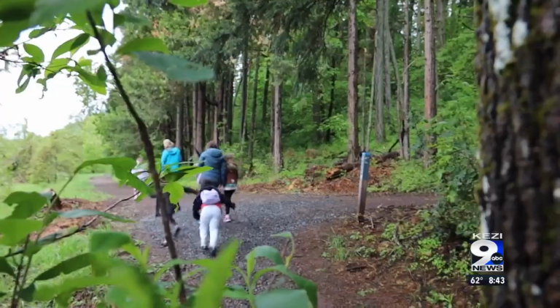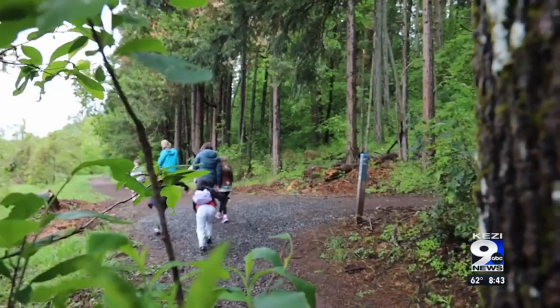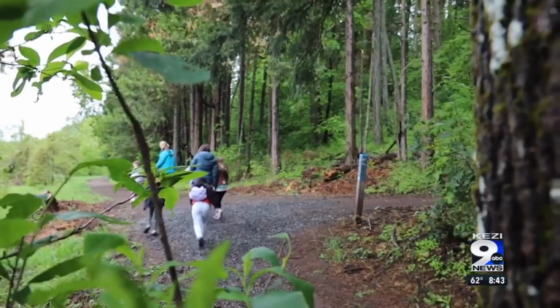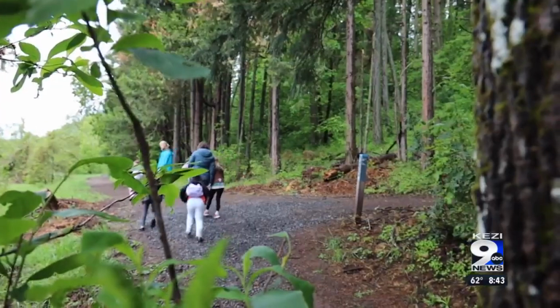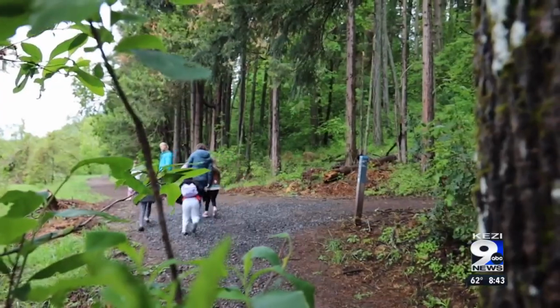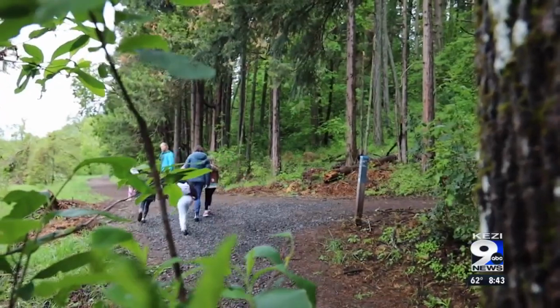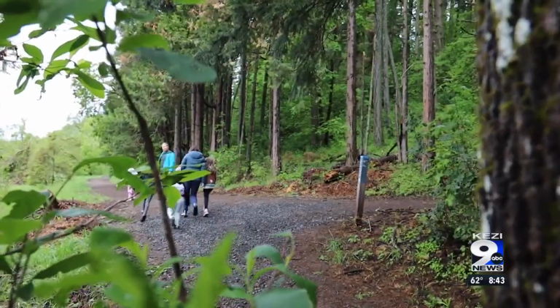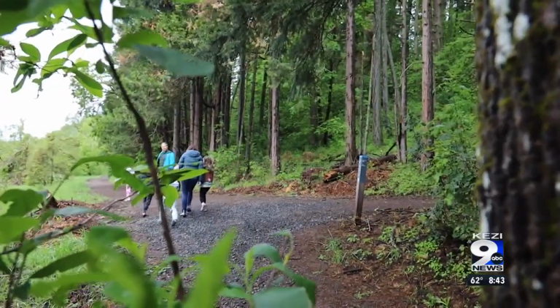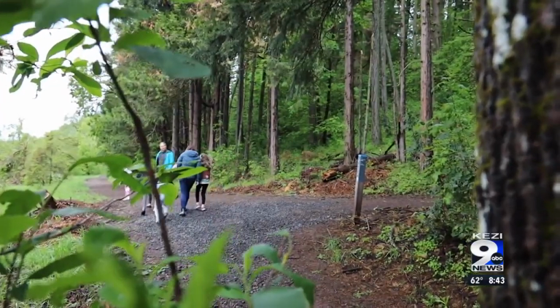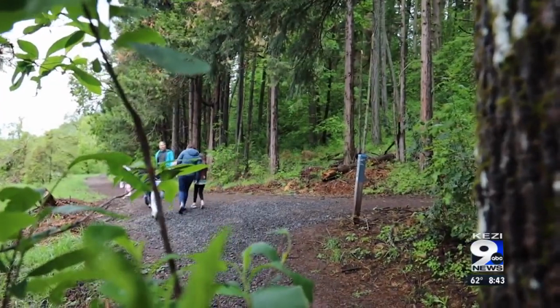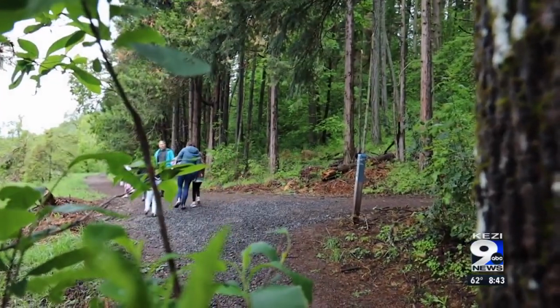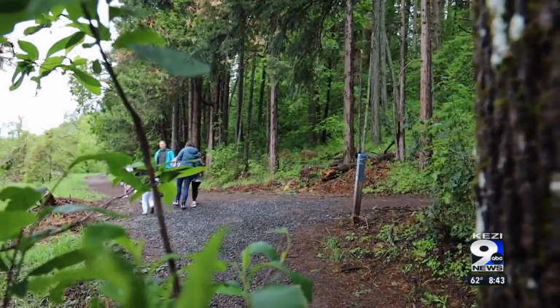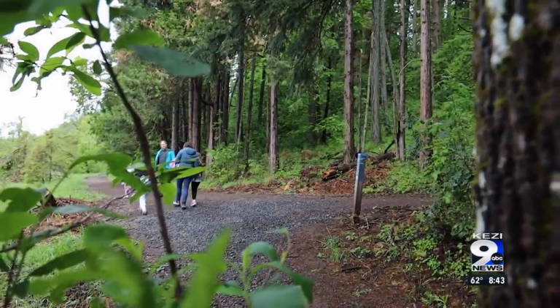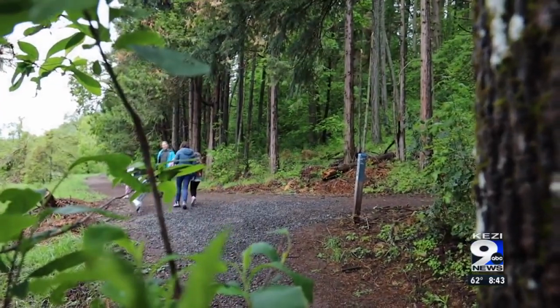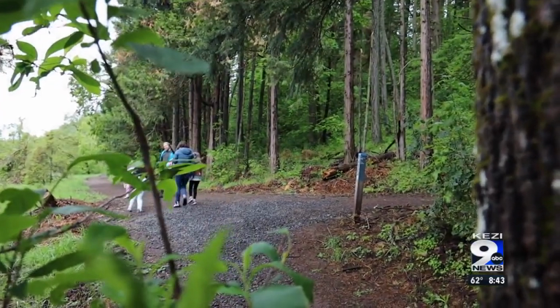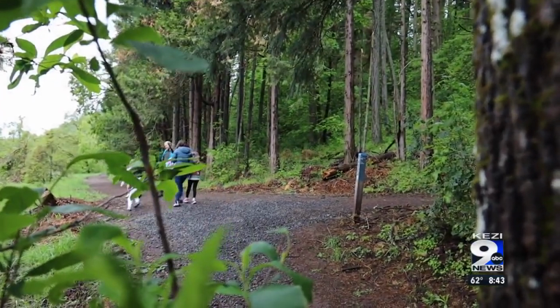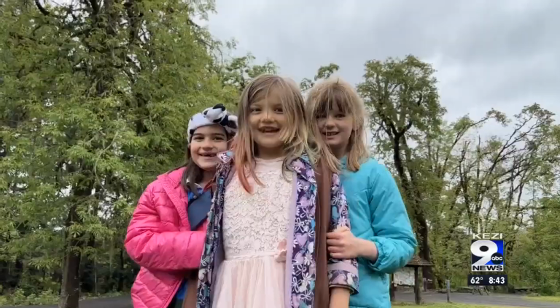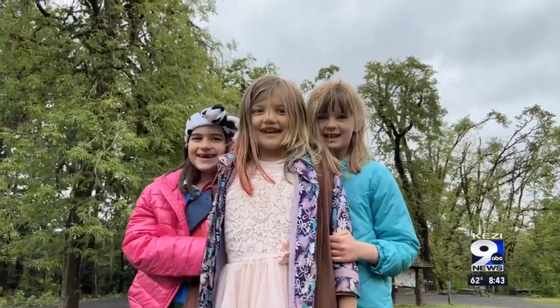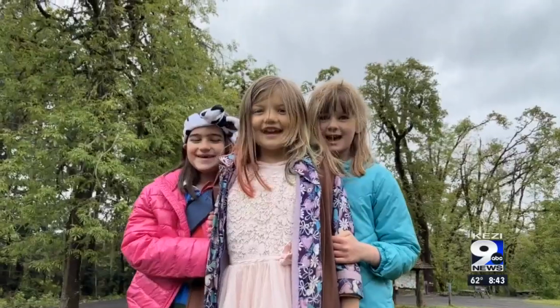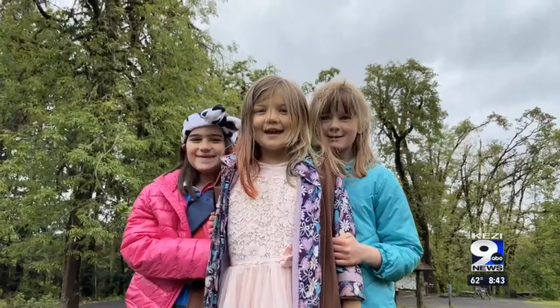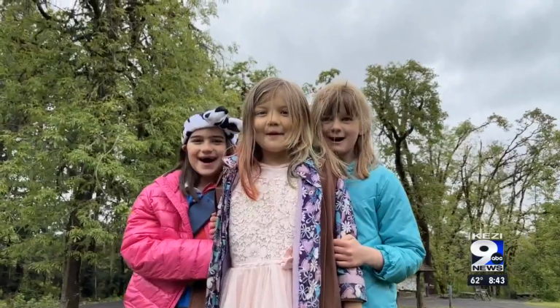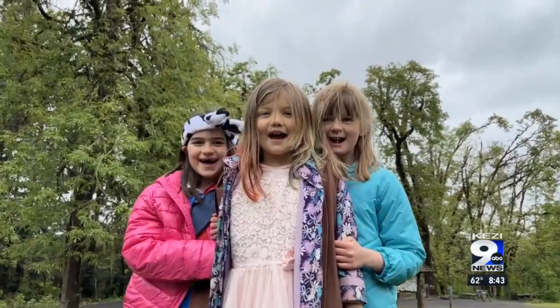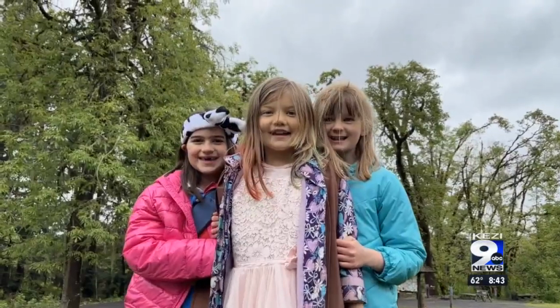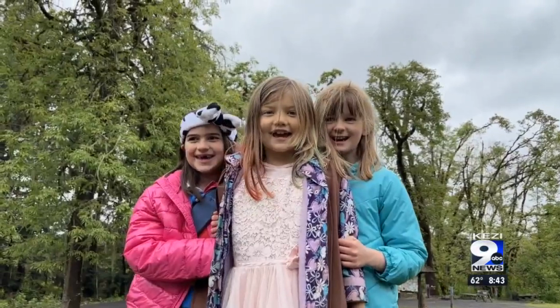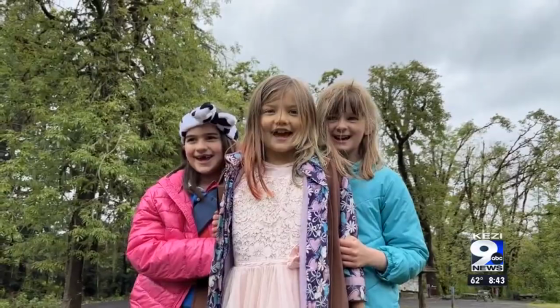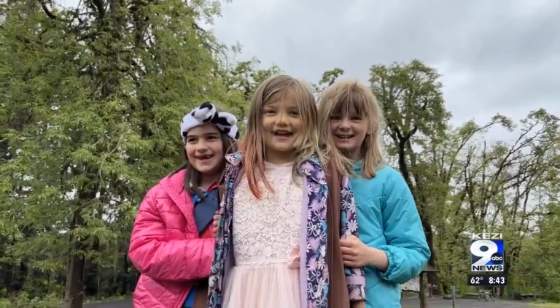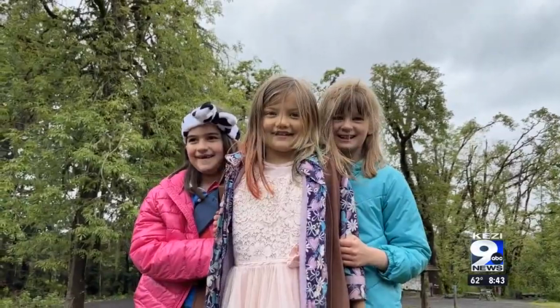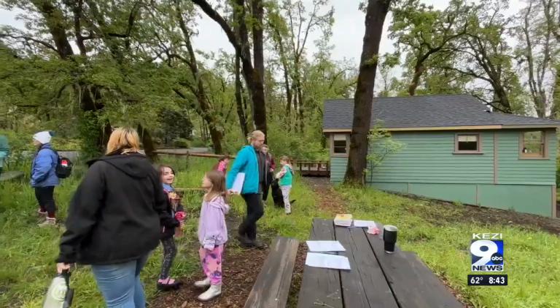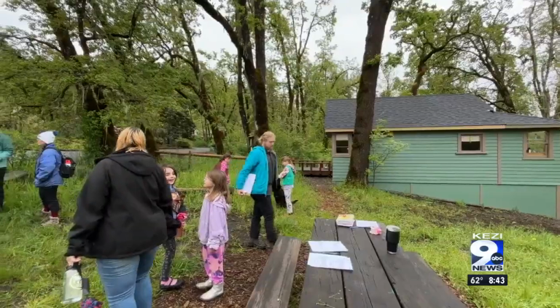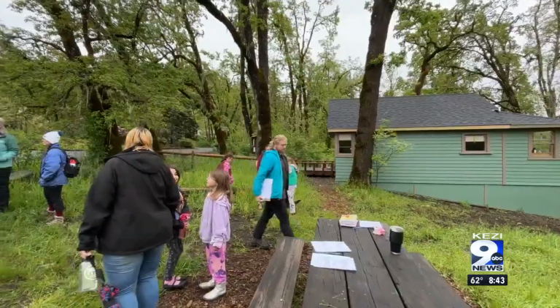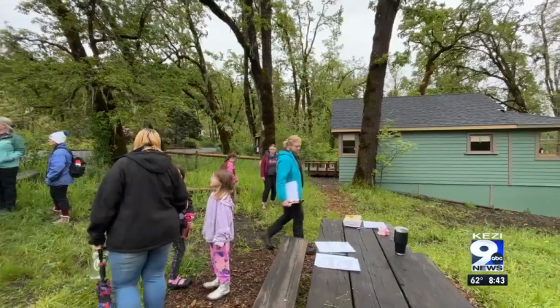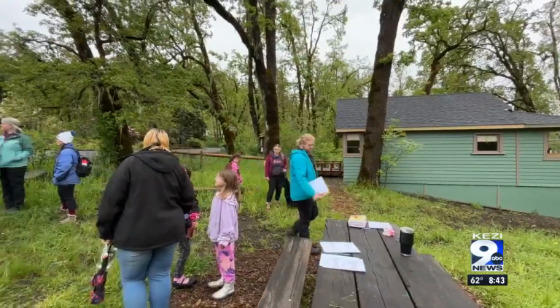Whether young or old, never forget to keep hiking! See you next week.